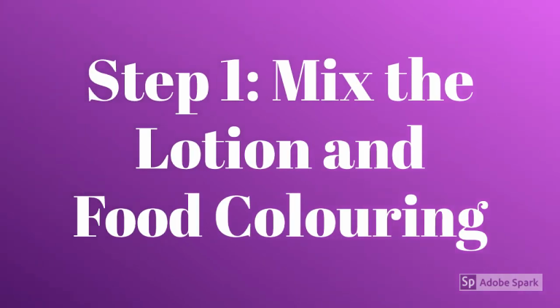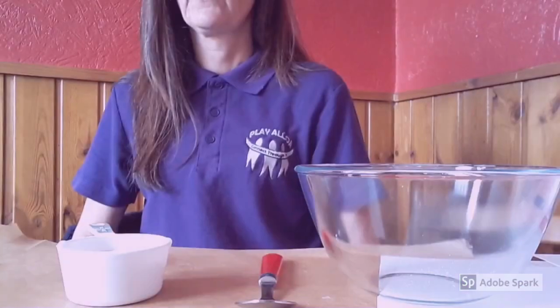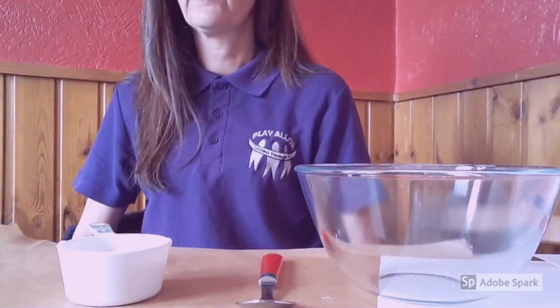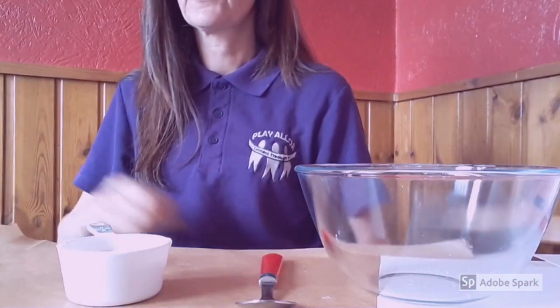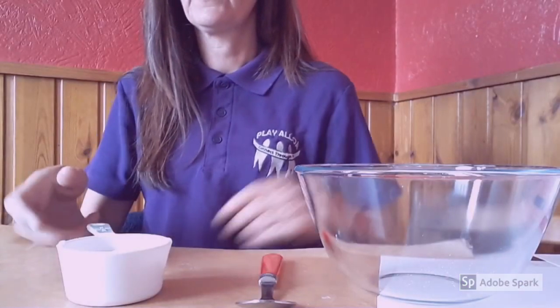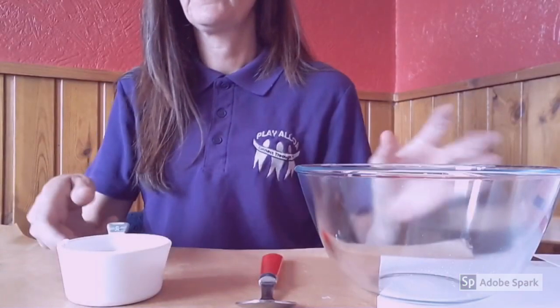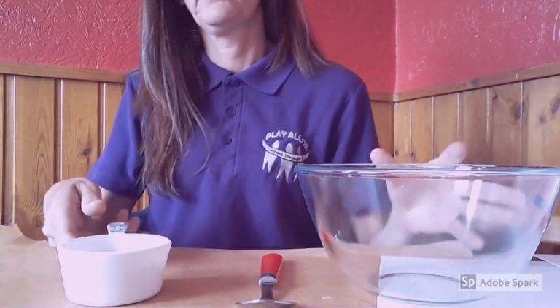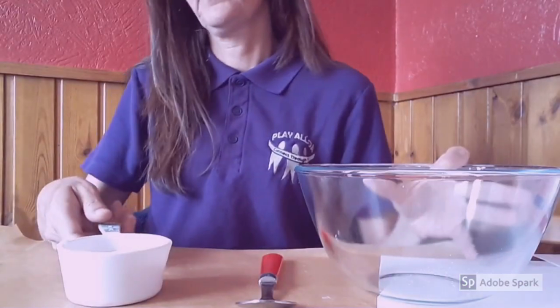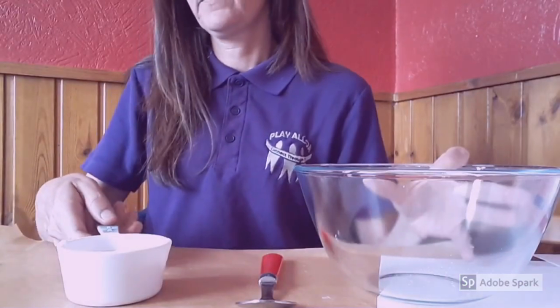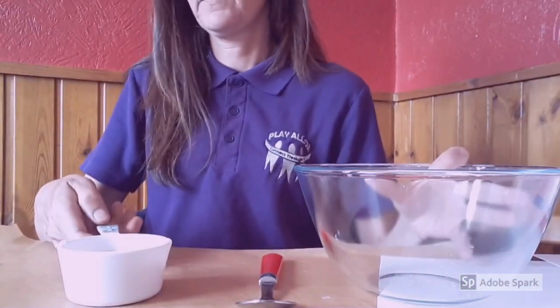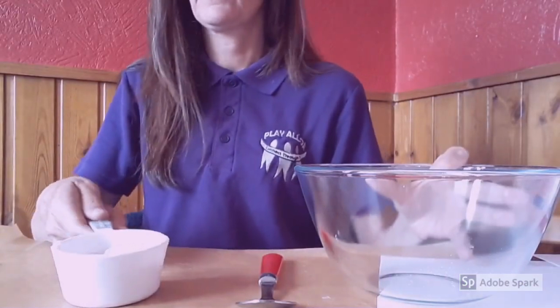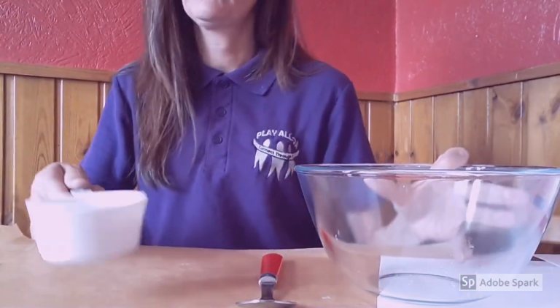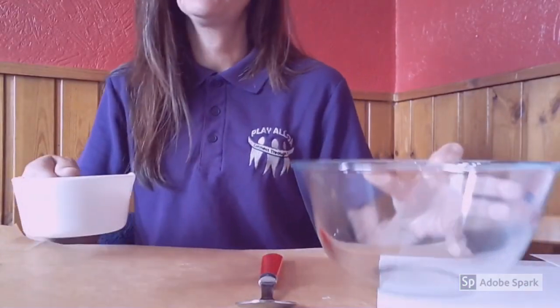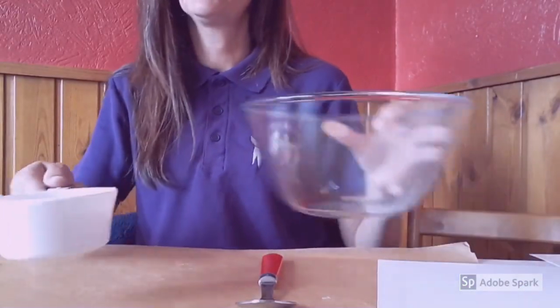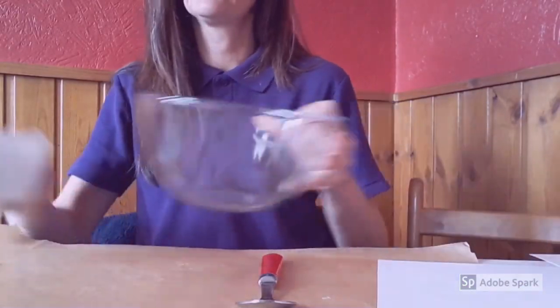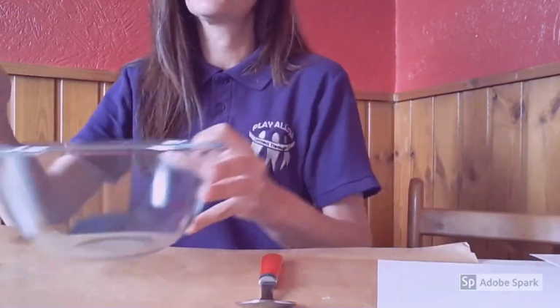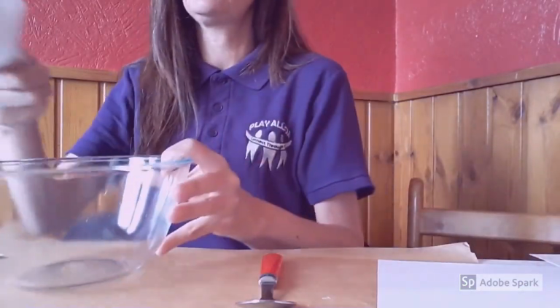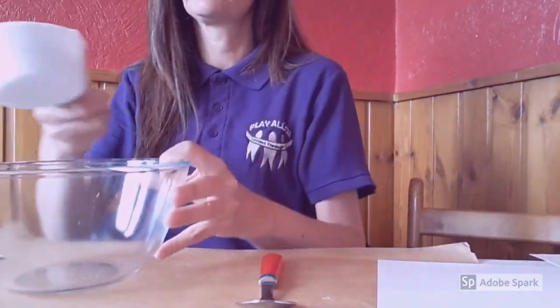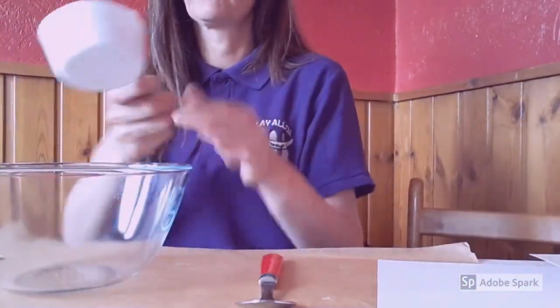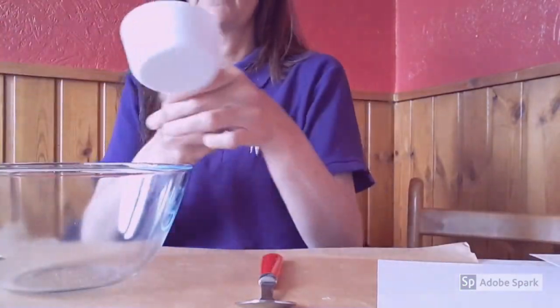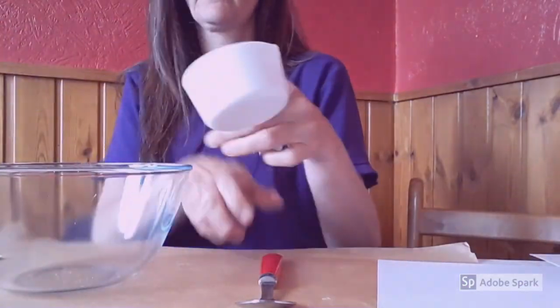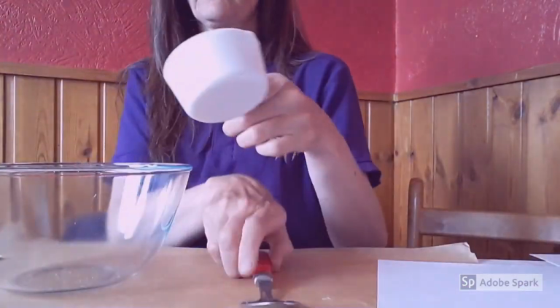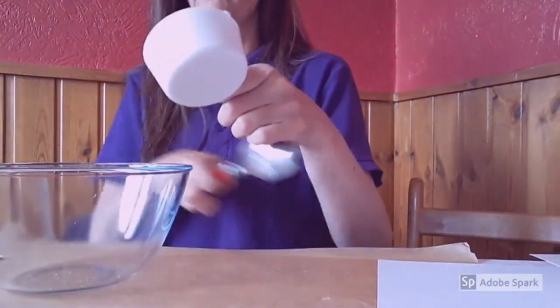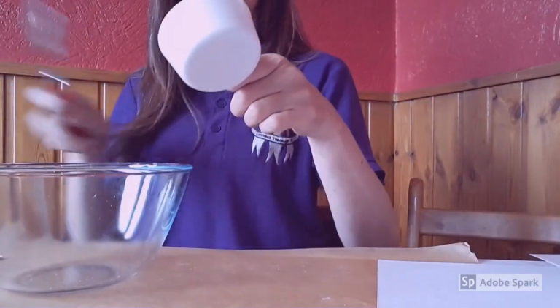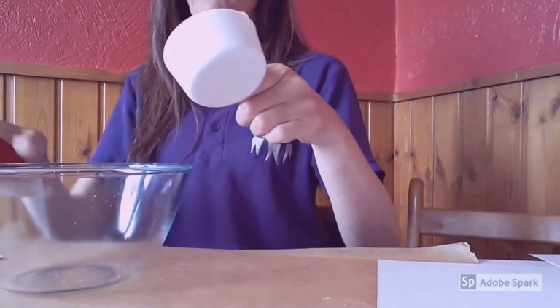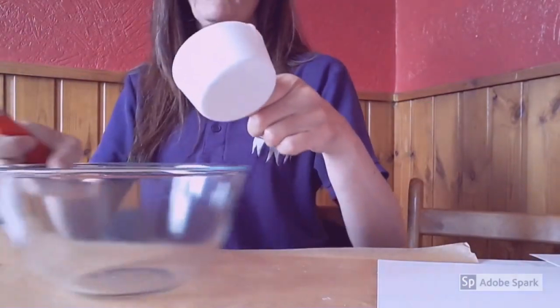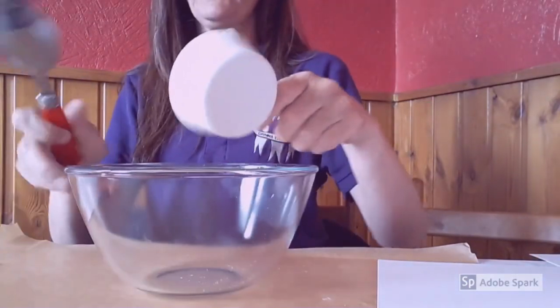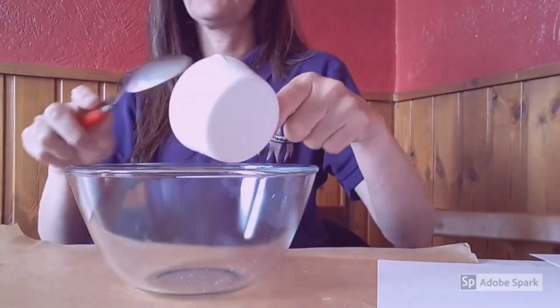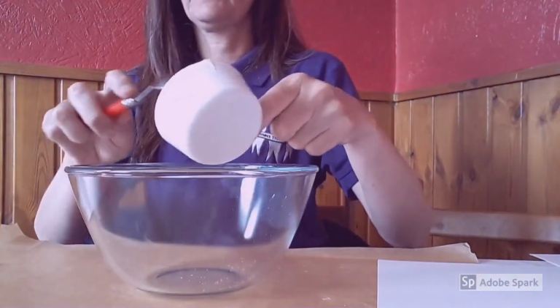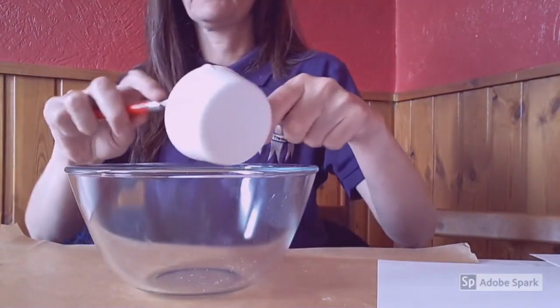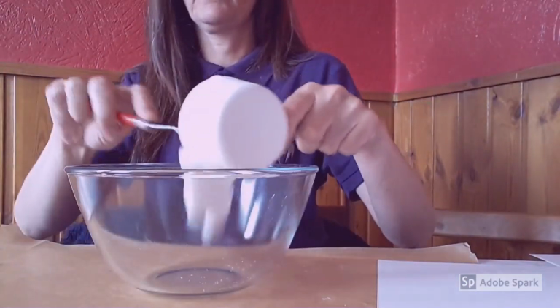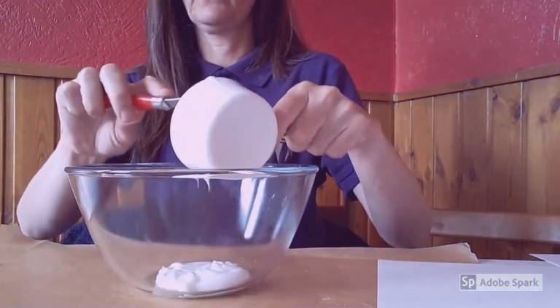Your first step will be to take half a cup of your lotion and empty it into a bowl.